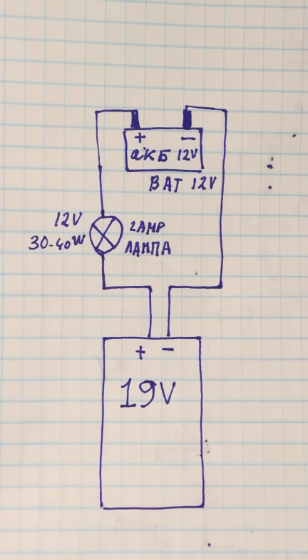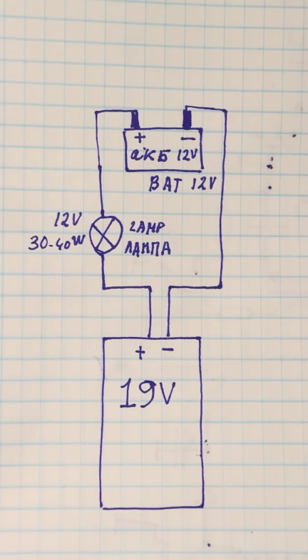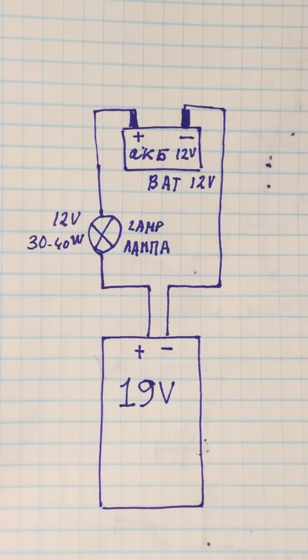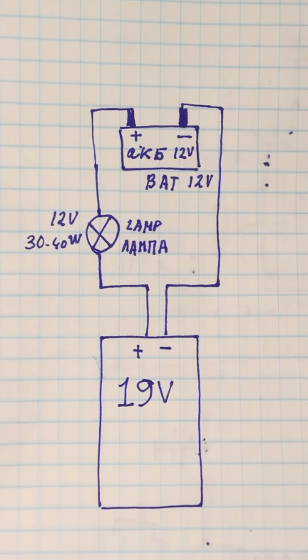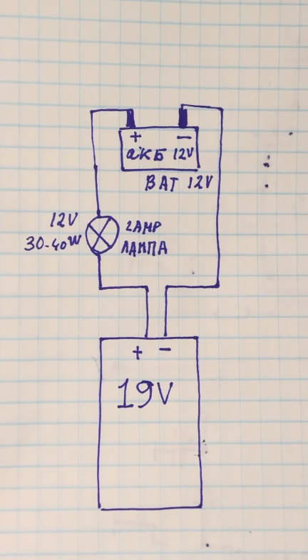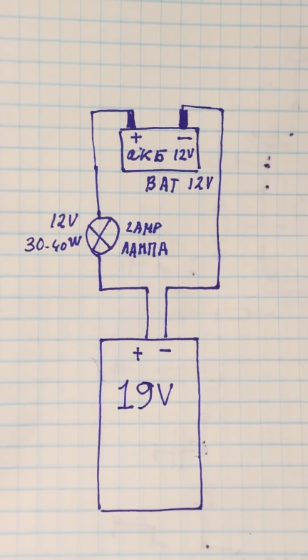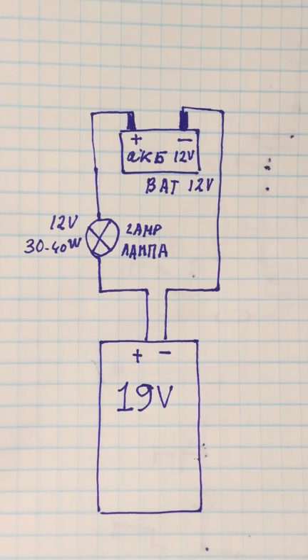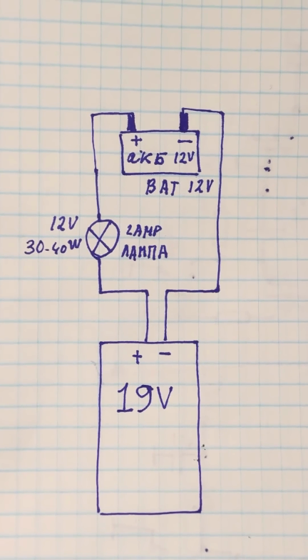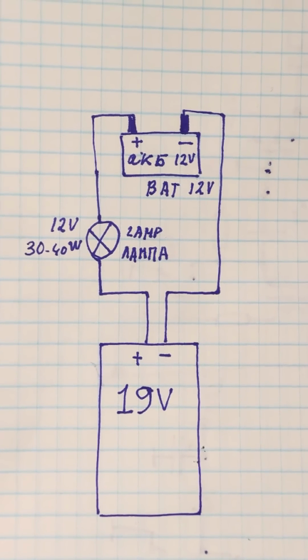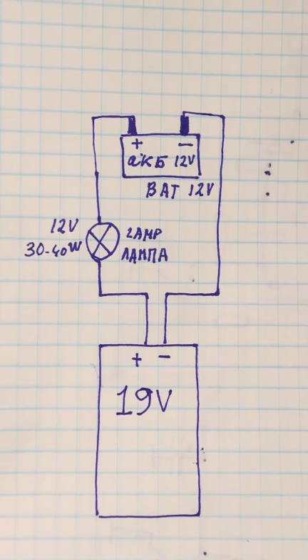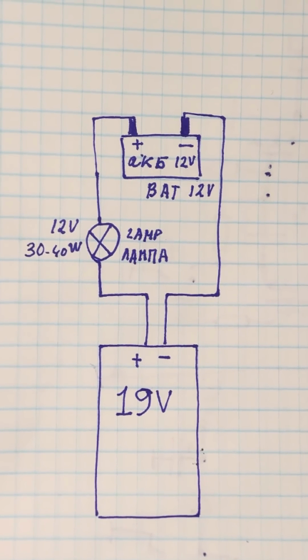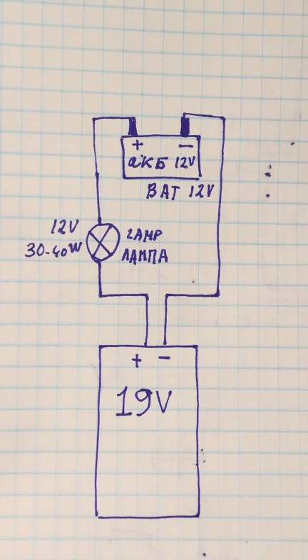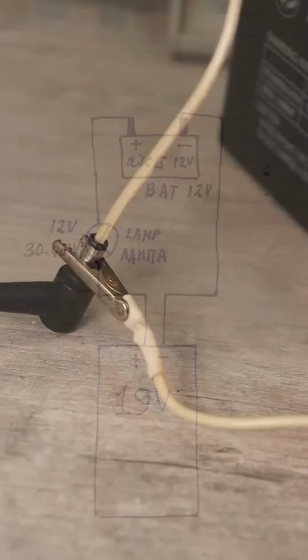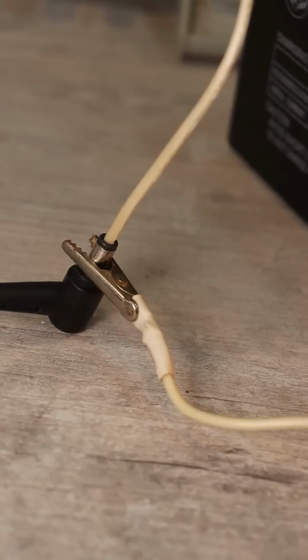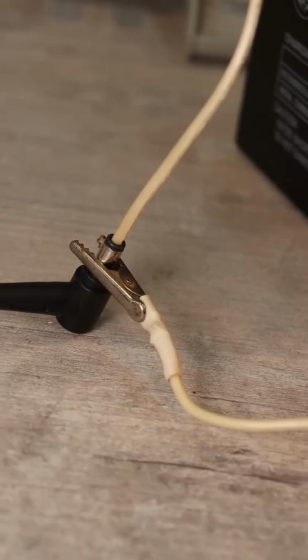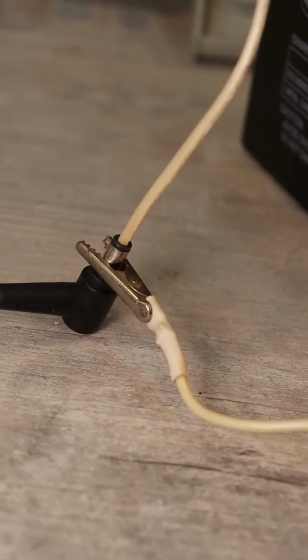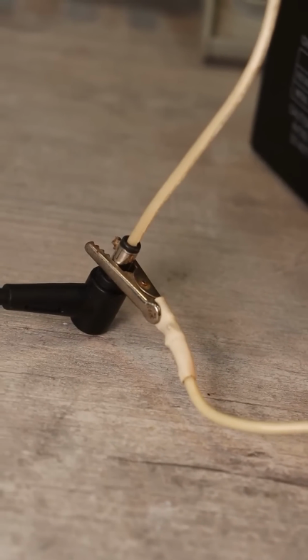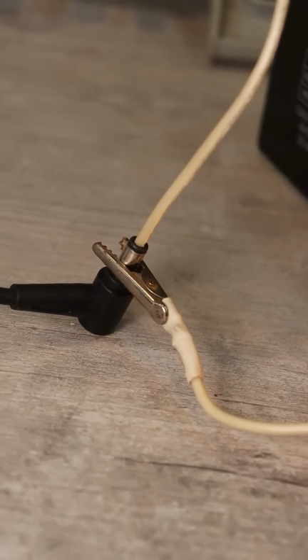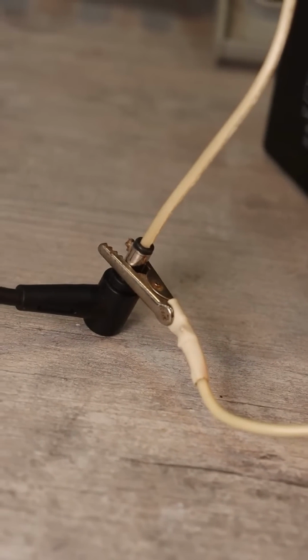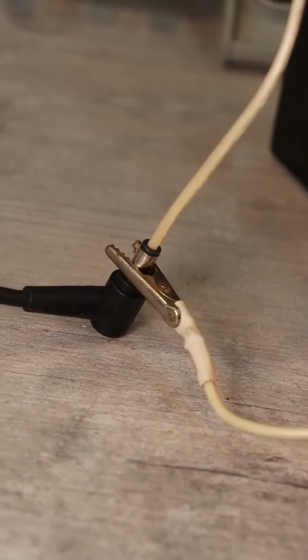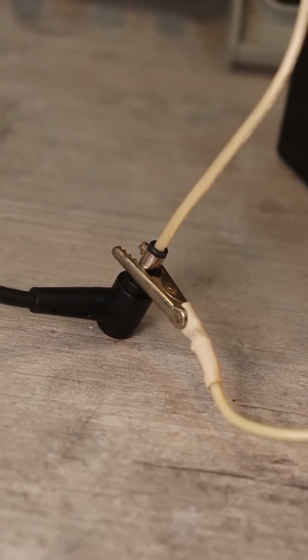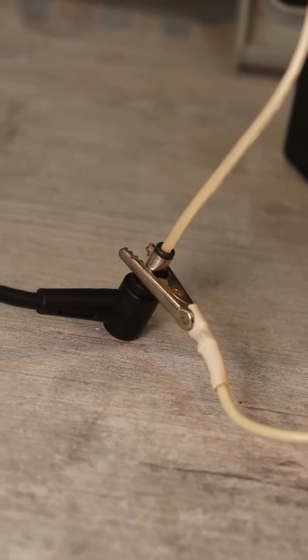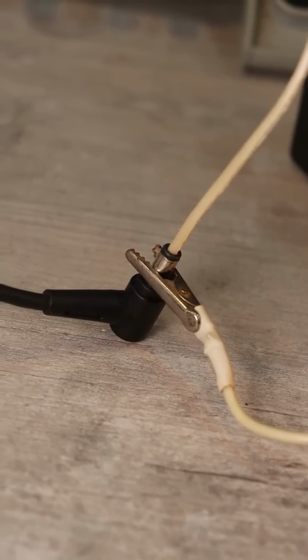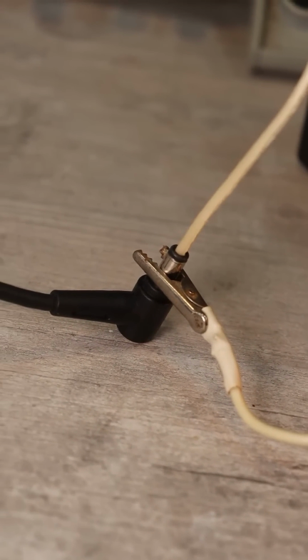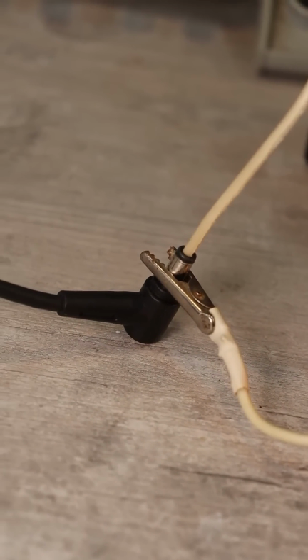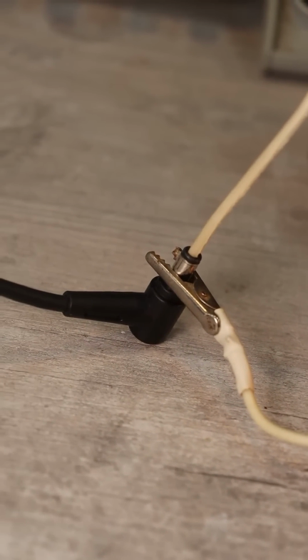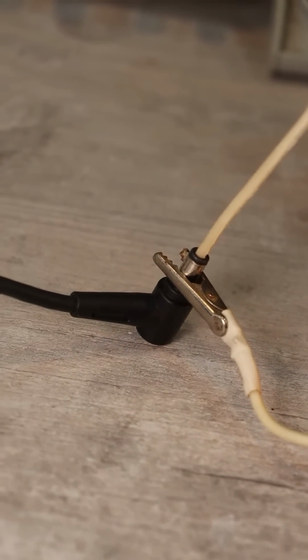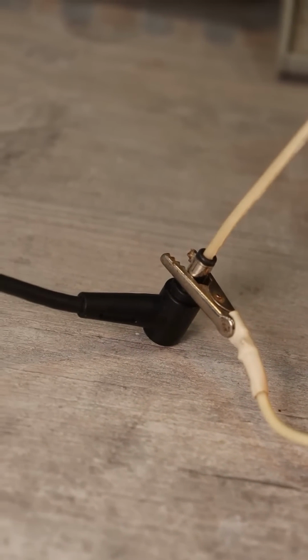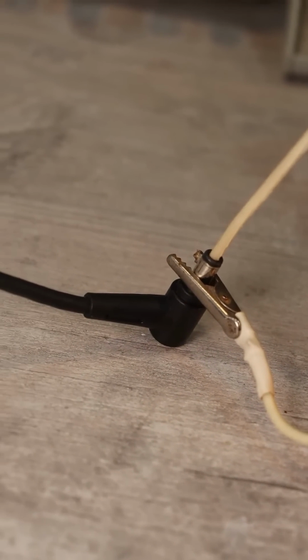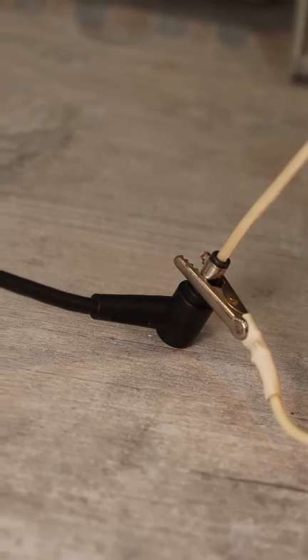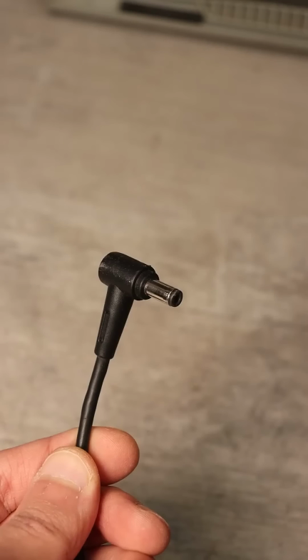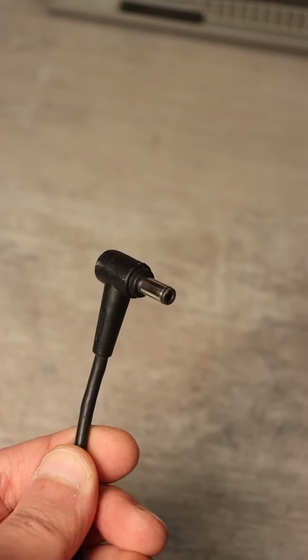Everything is connected in series as shown. Be sure to observe the polarity — plus to plus, minus to minus.